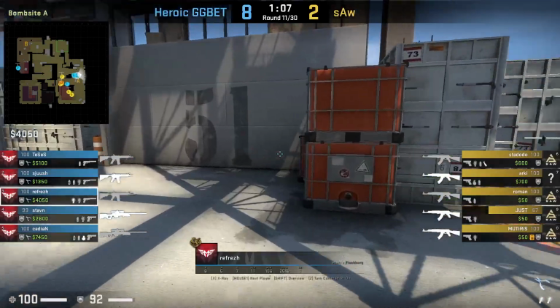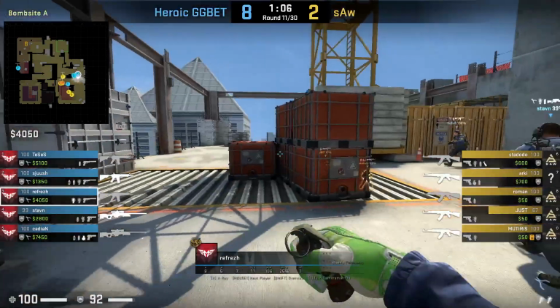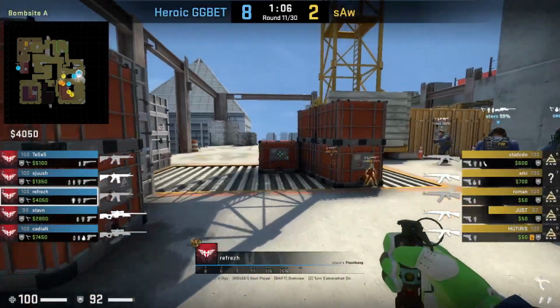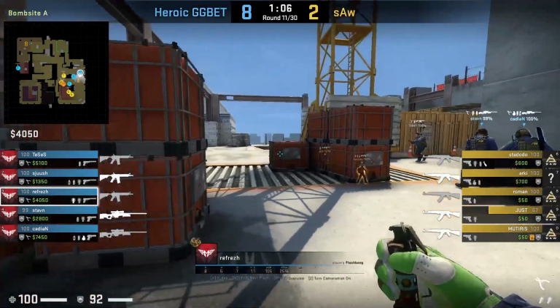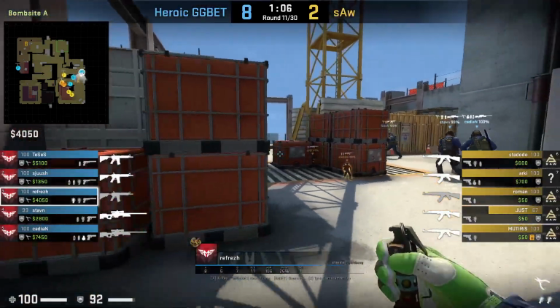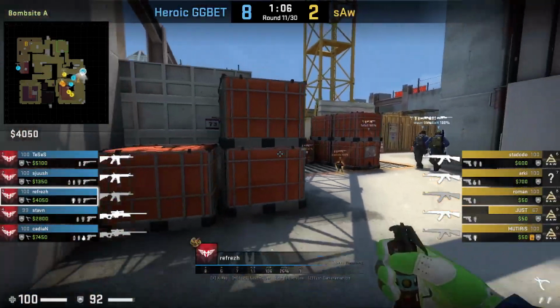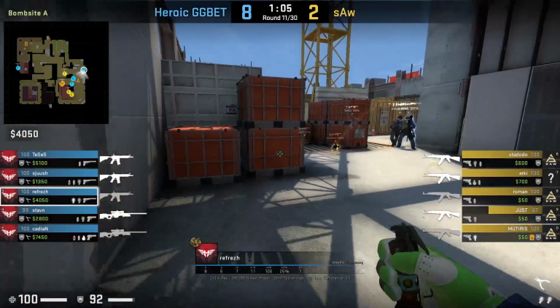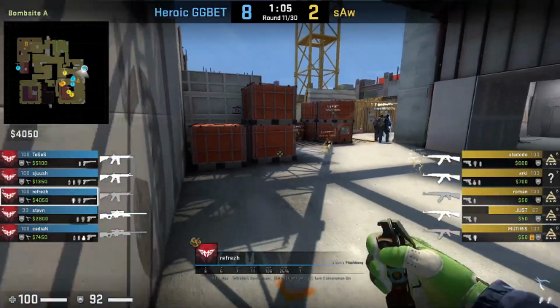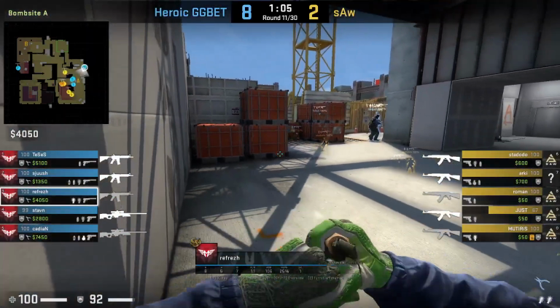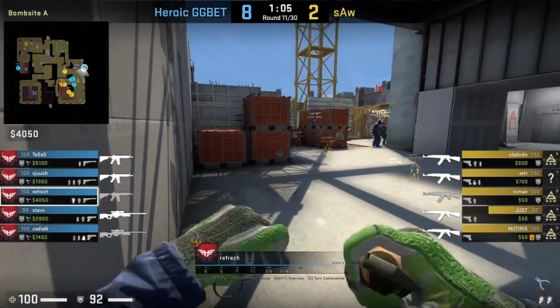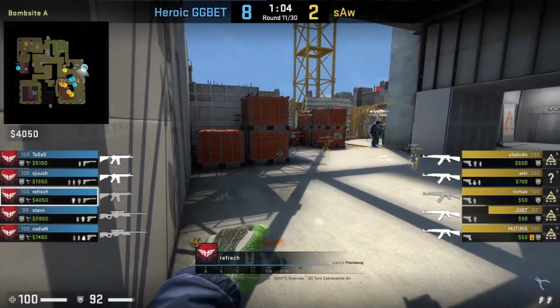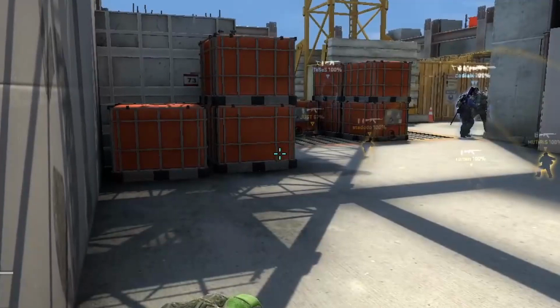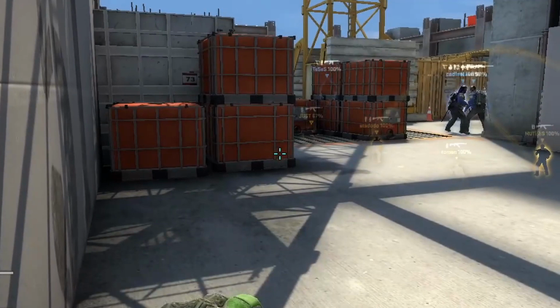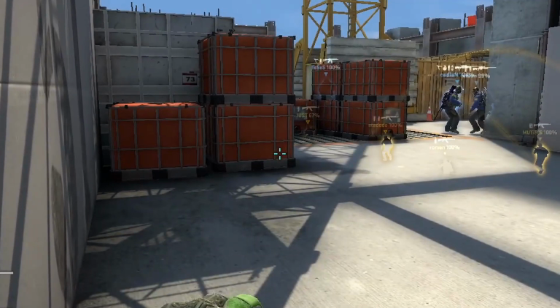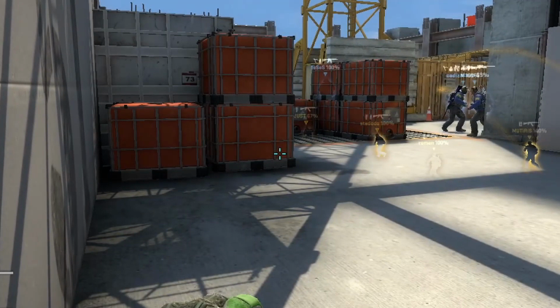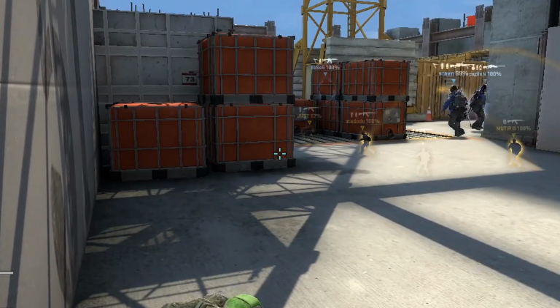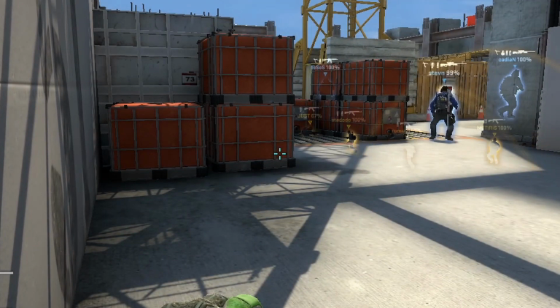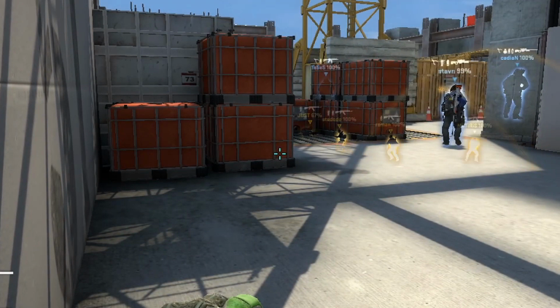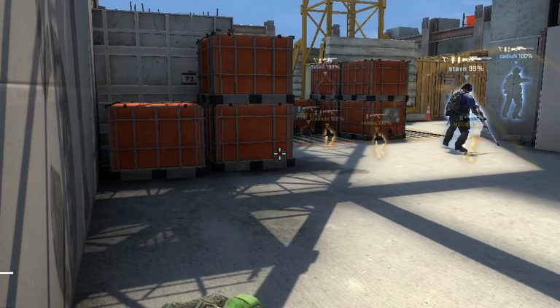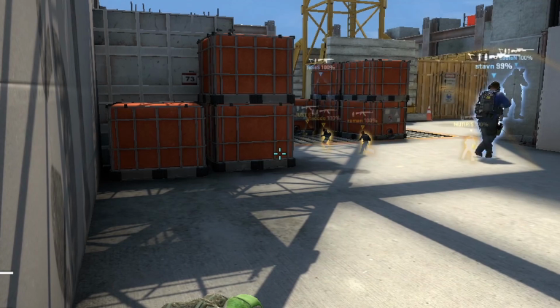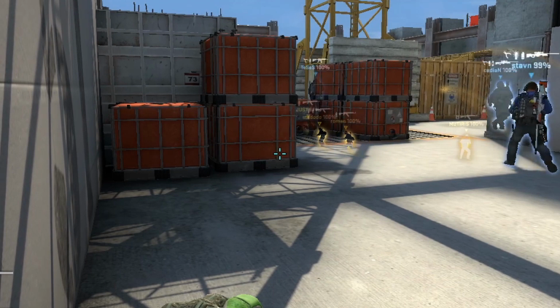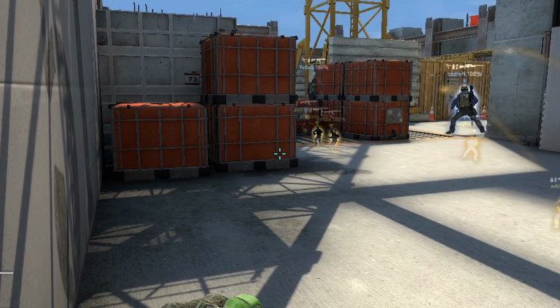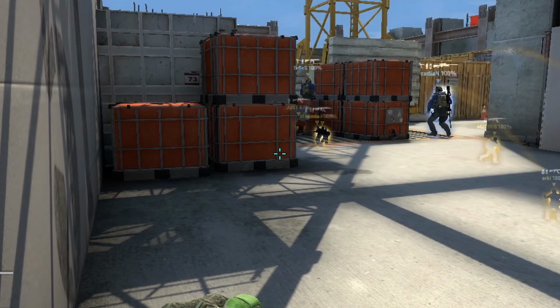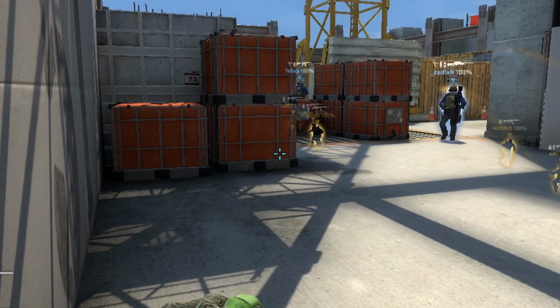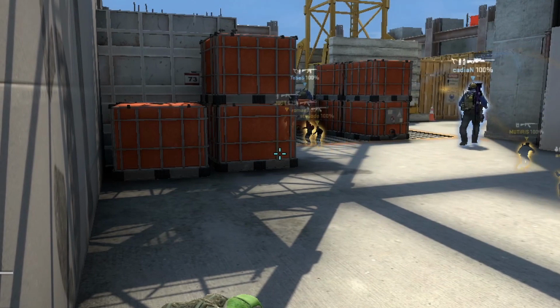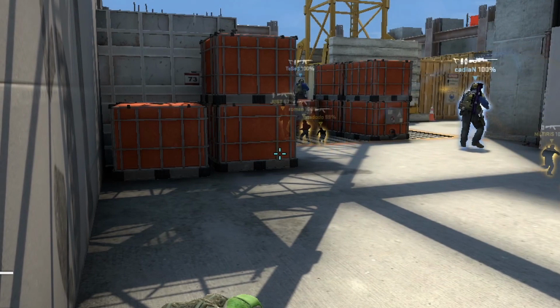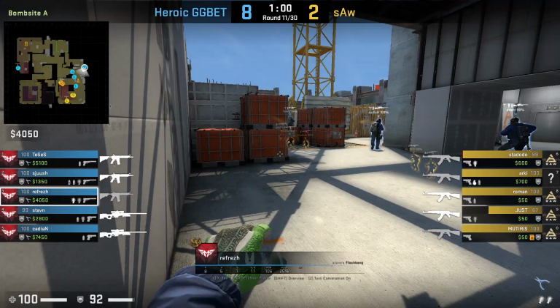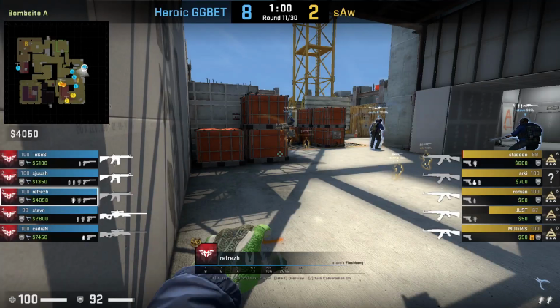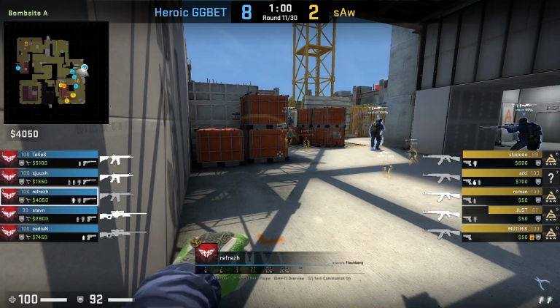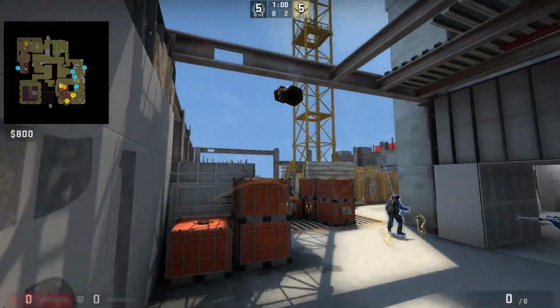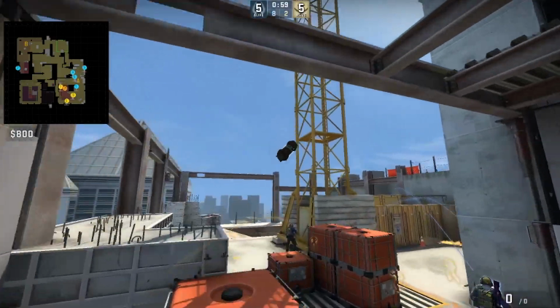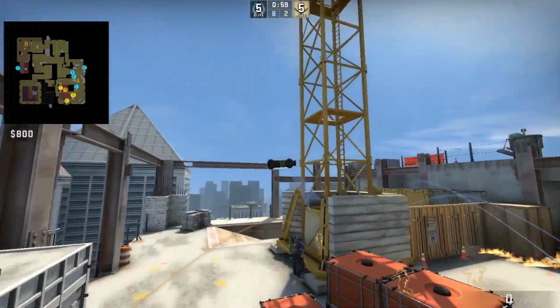Refresh is going to flash ramp for Tessis. He aims near the bottom left corner of this square, then jump throws. This is the most common ramp flash in the pro scene.